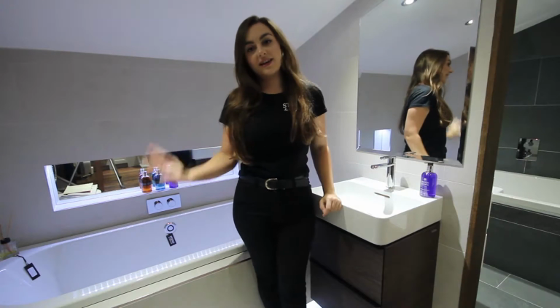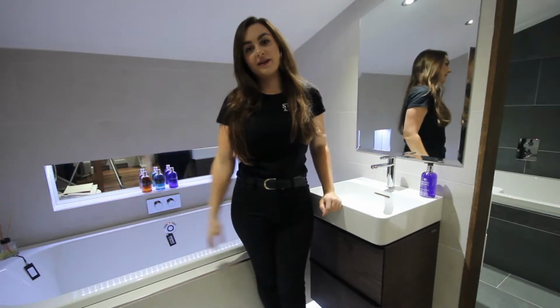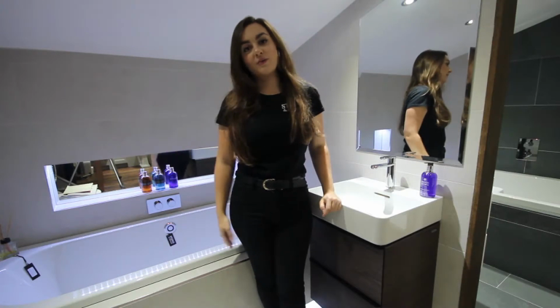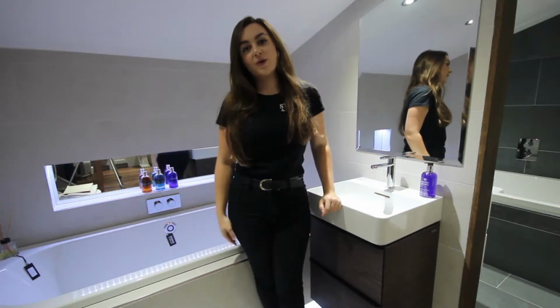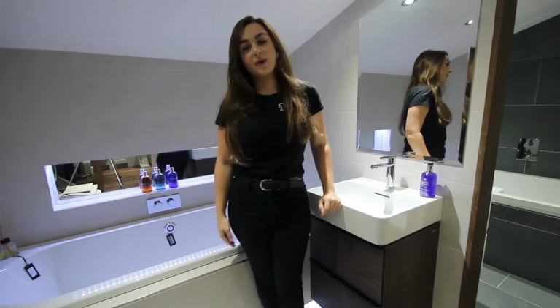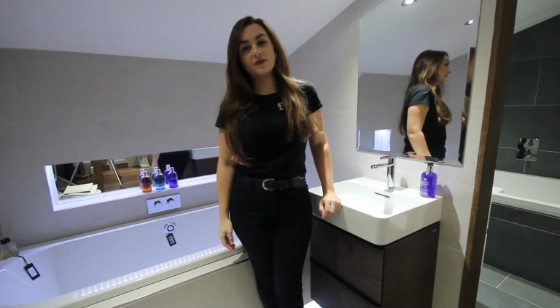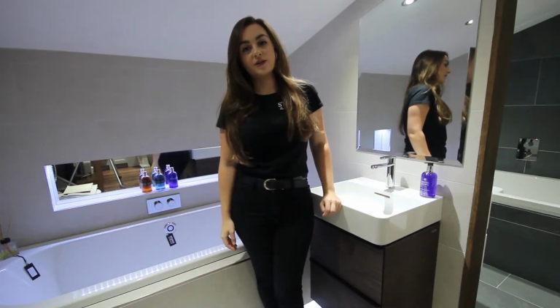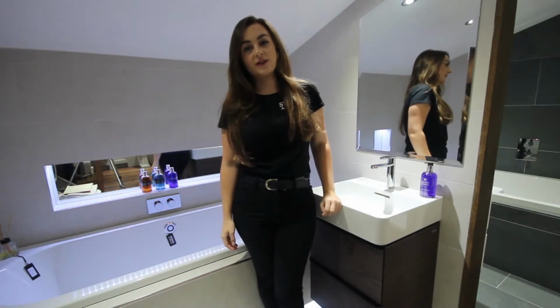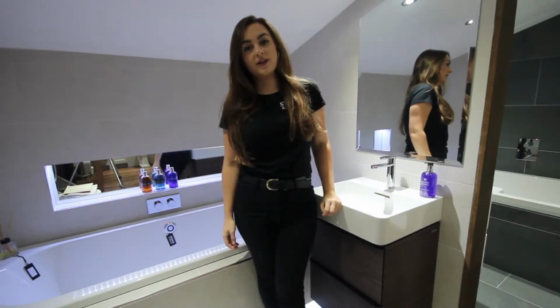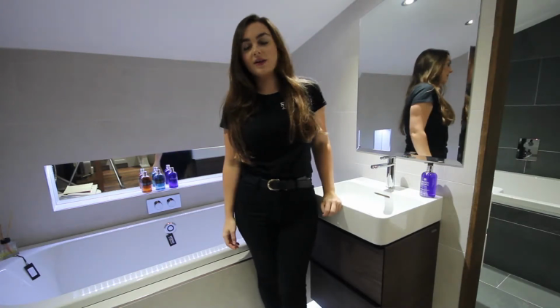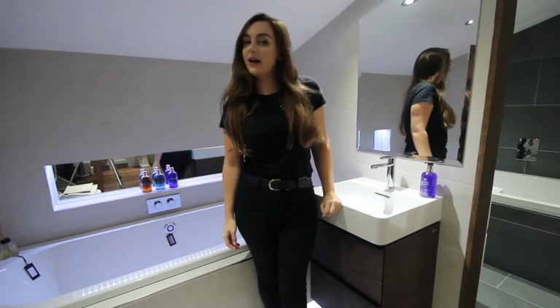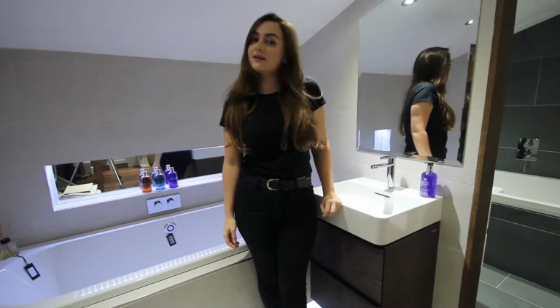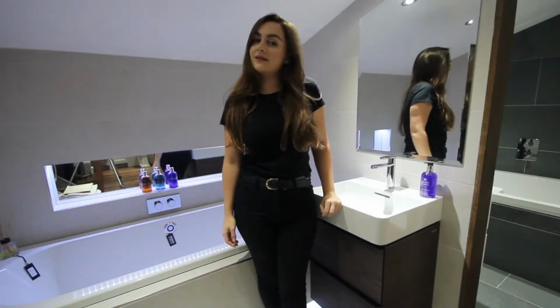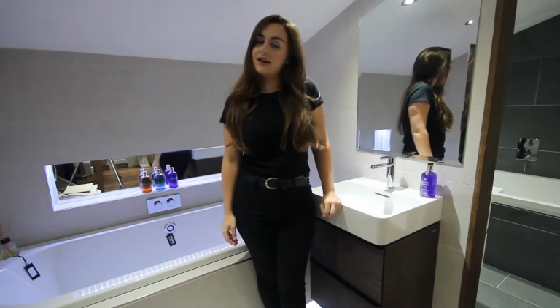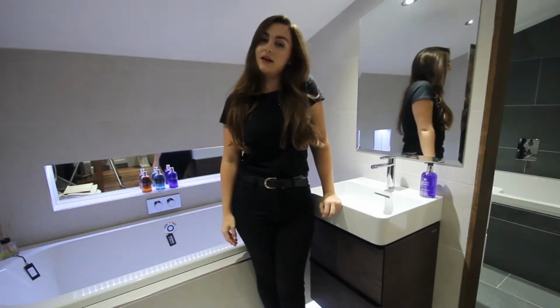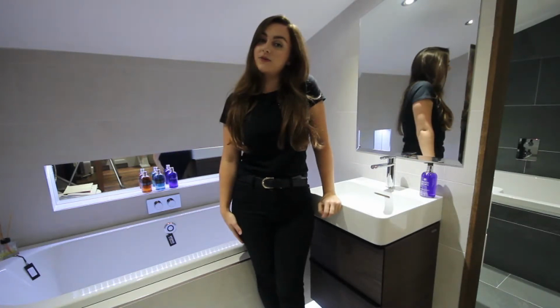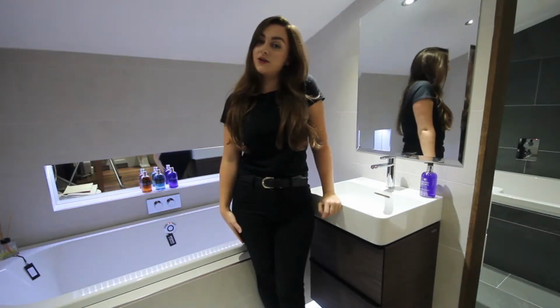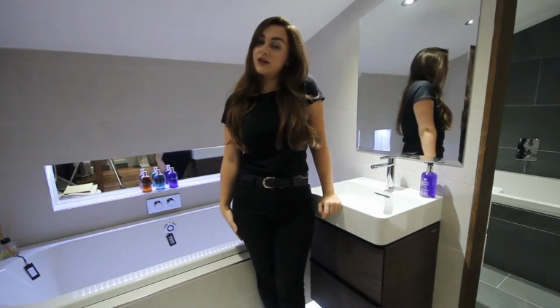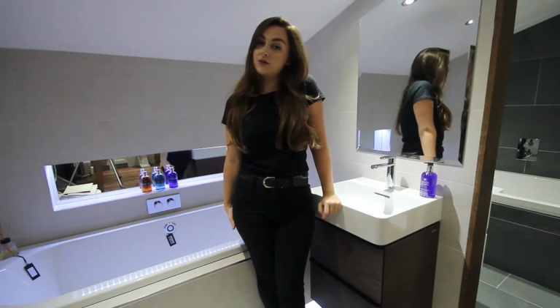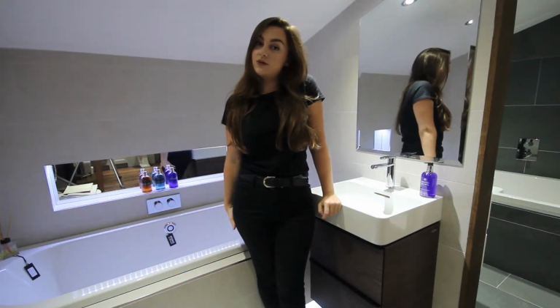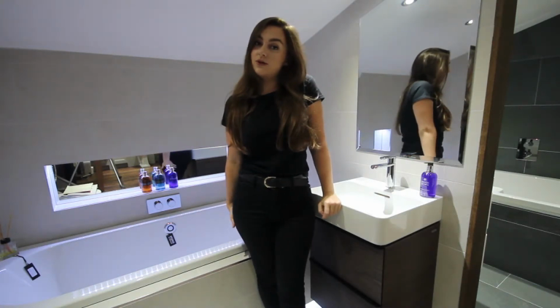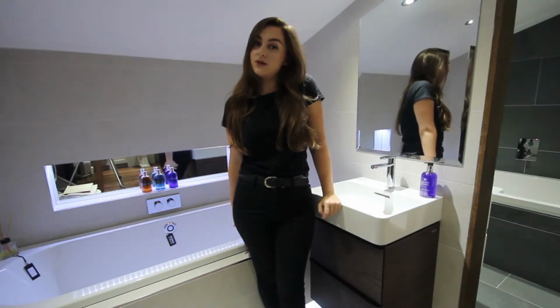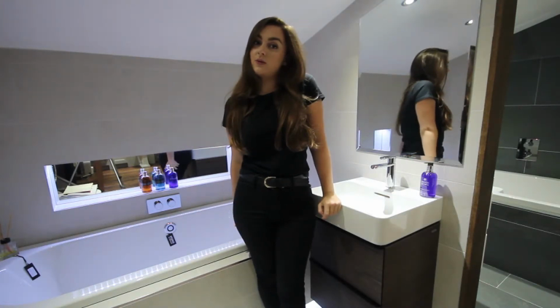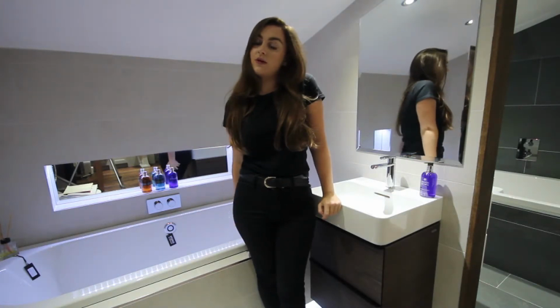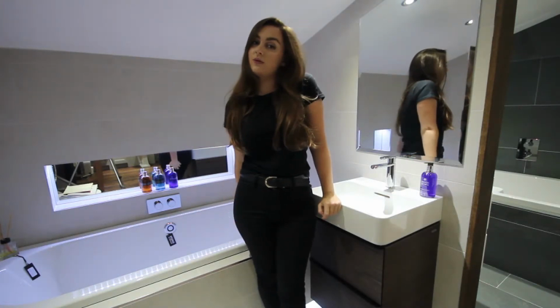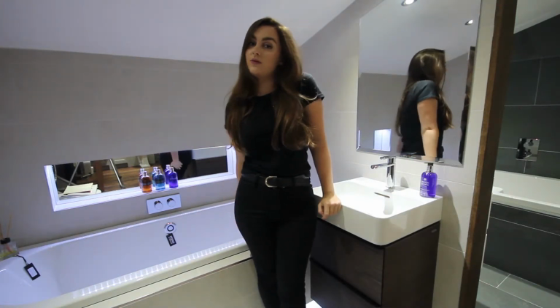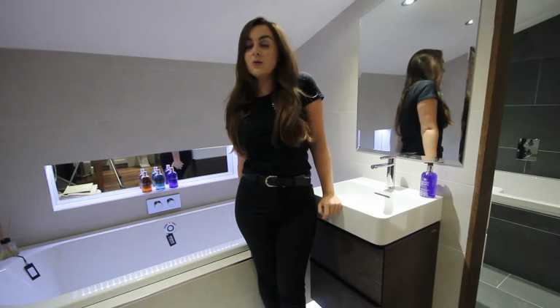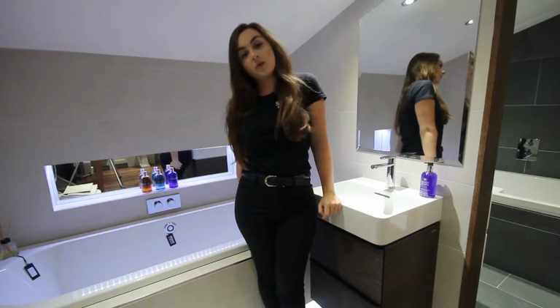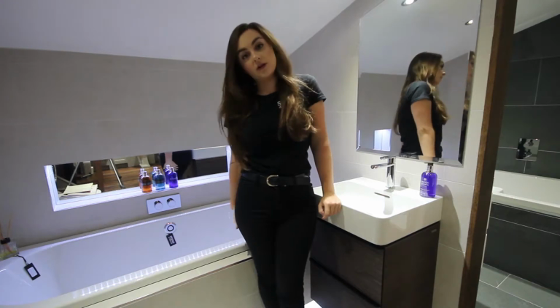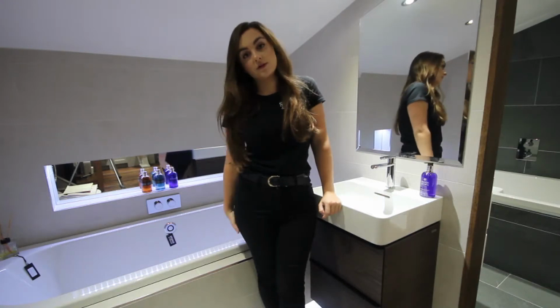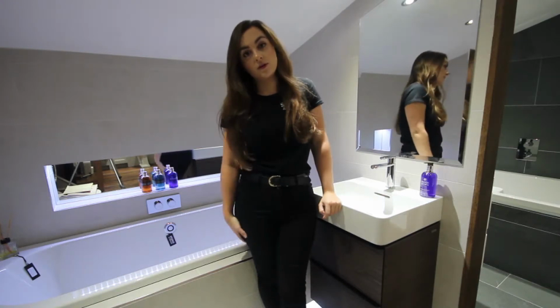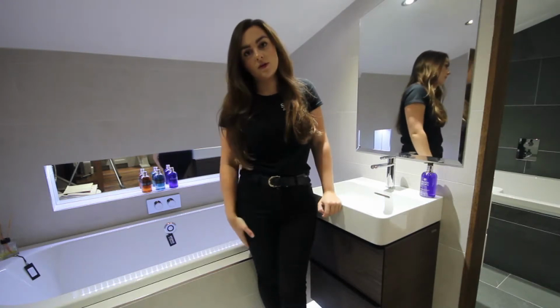Hi guys, Nat here and welcome back to another video. Today I'm starting a new series where I review new products for you.